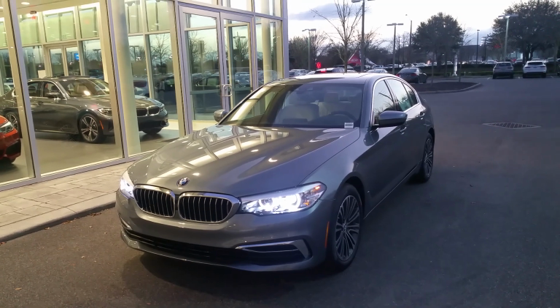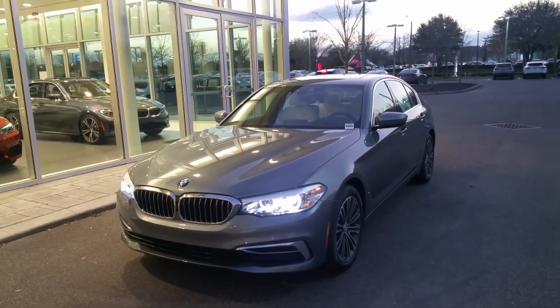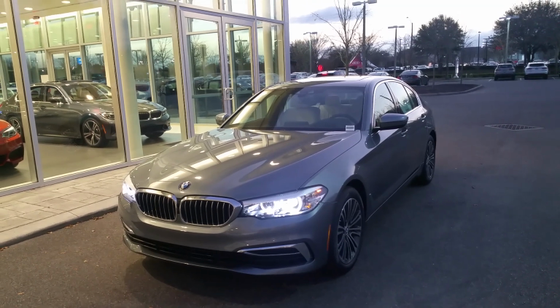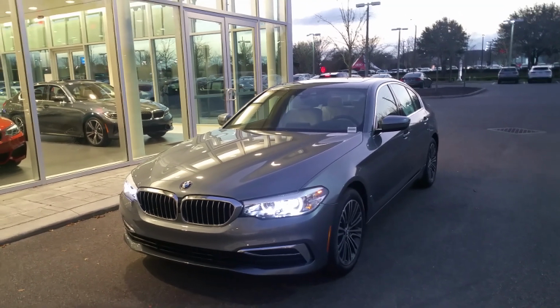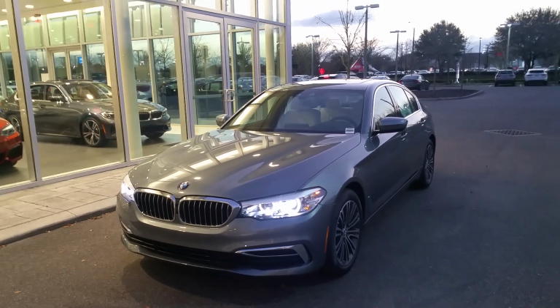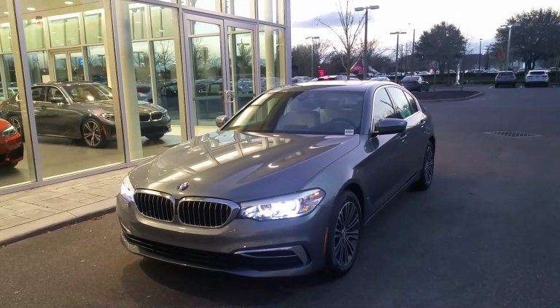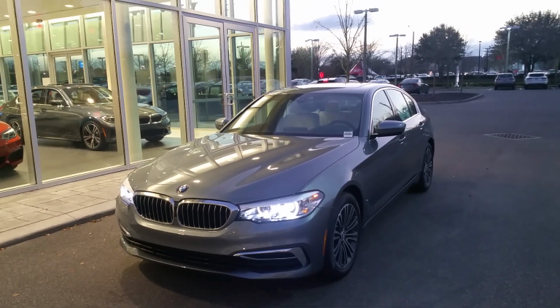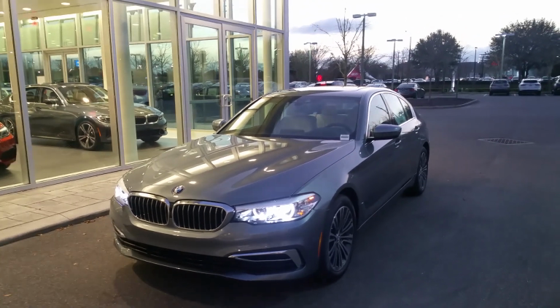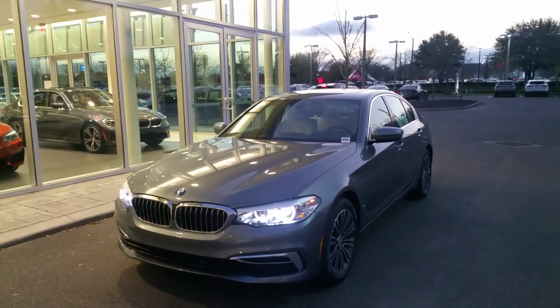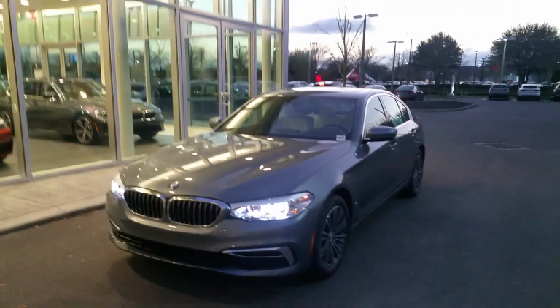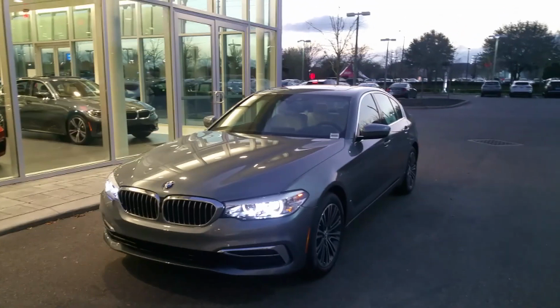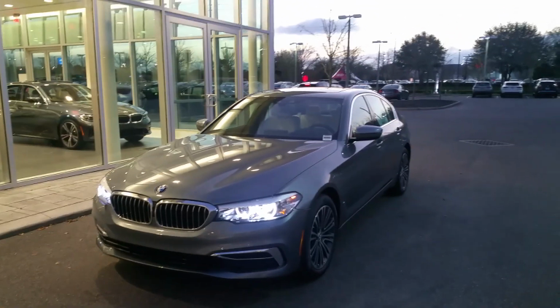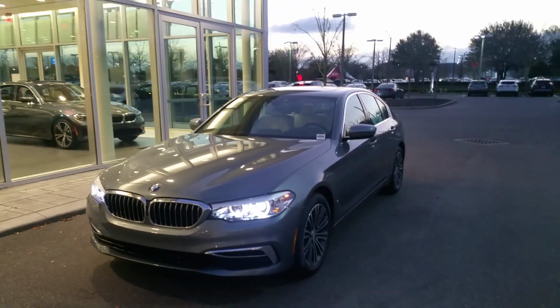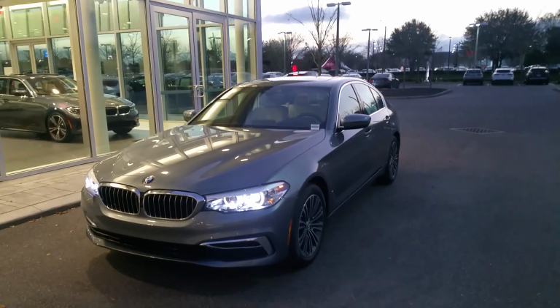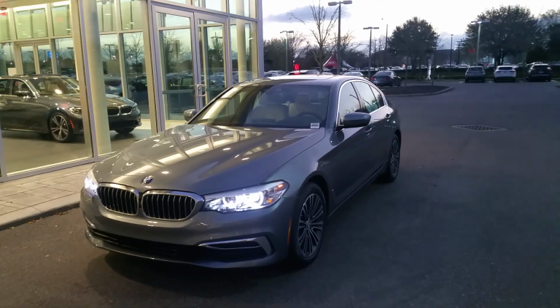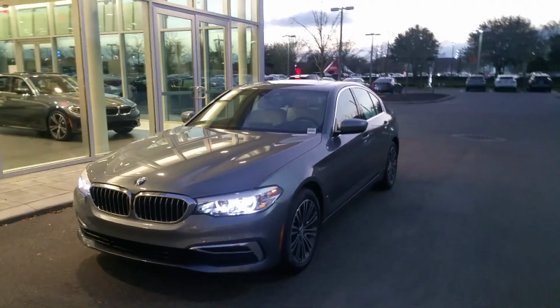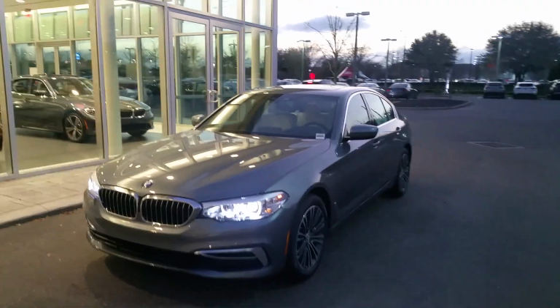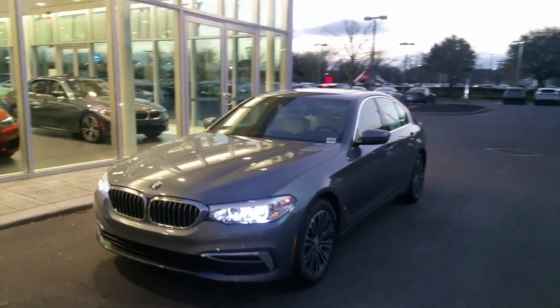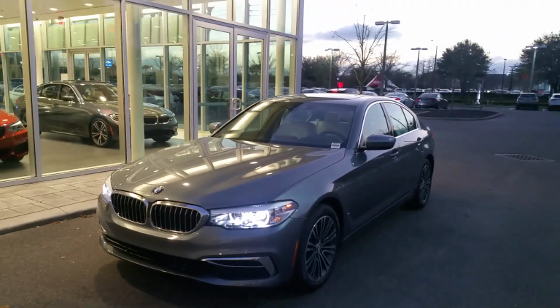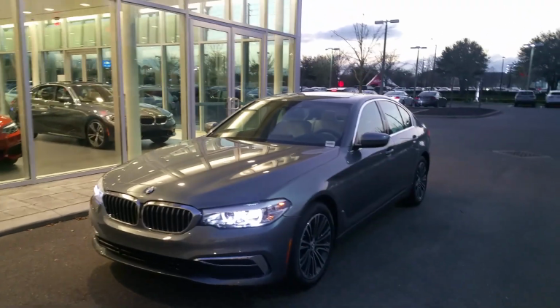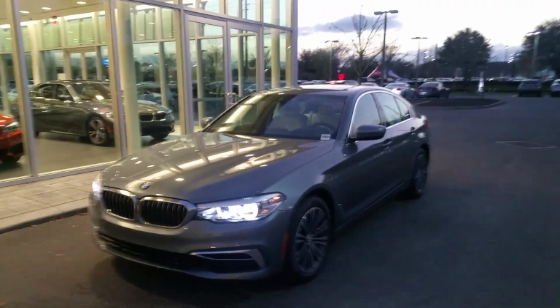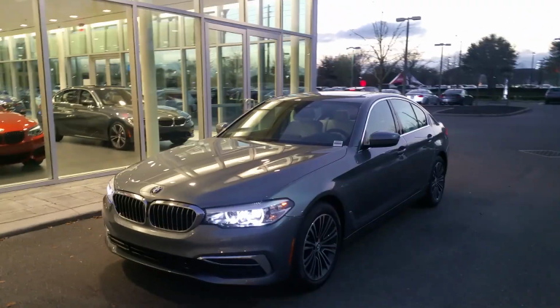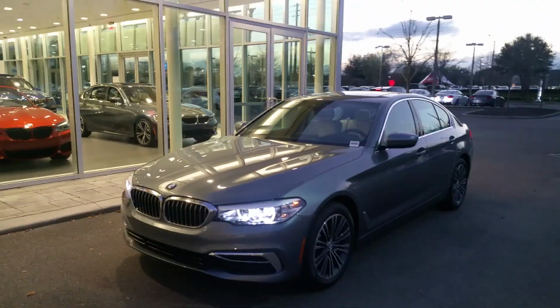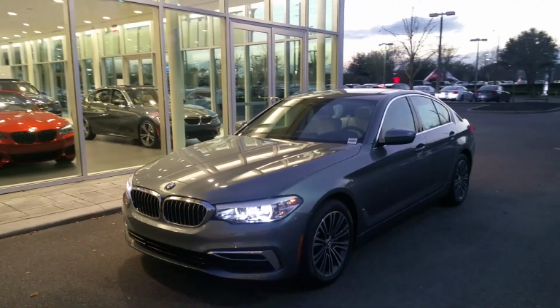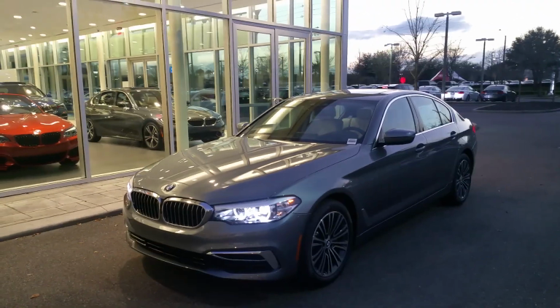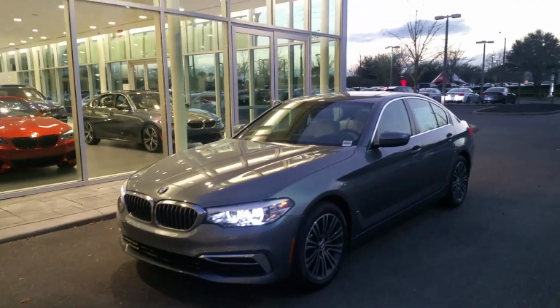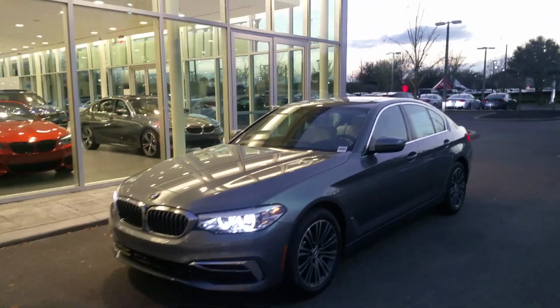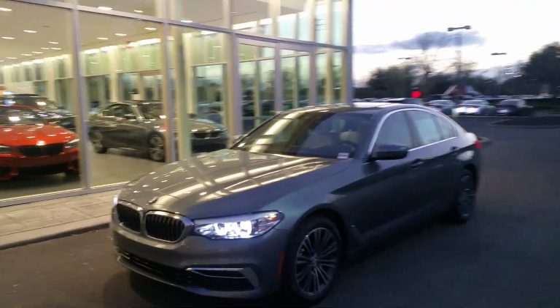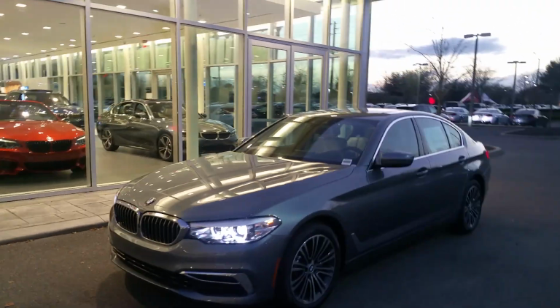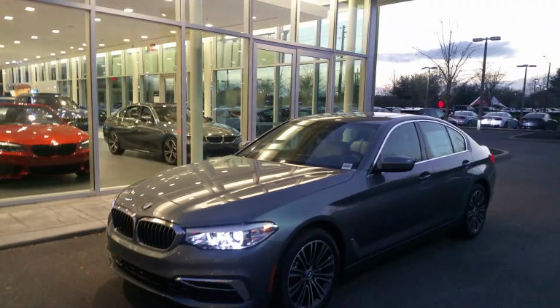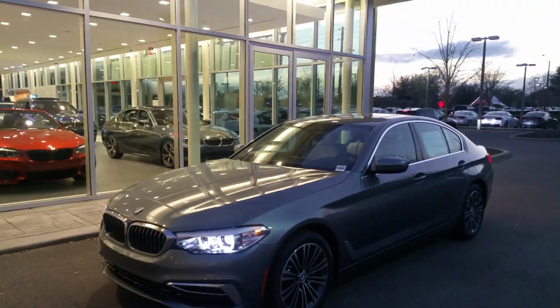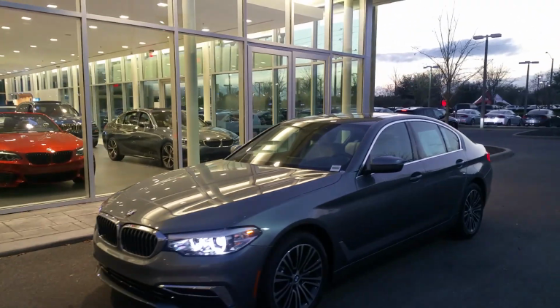Good afternoon, Mr. Larson. Thank you for your internet inquiry on the beautiful 2019 BMW 530i.